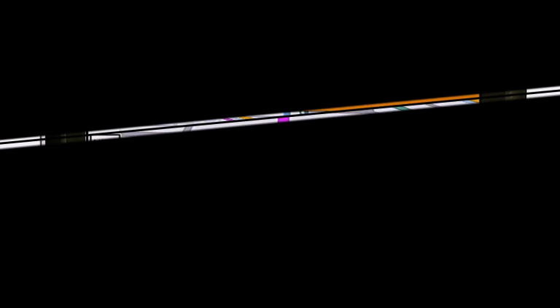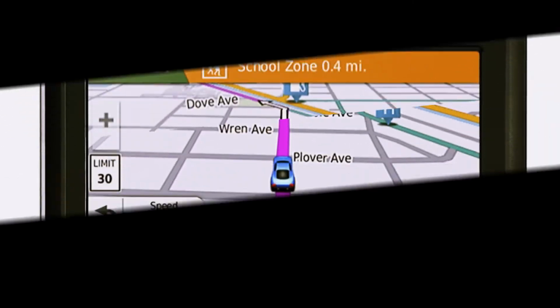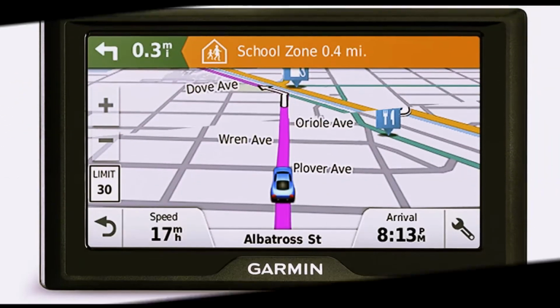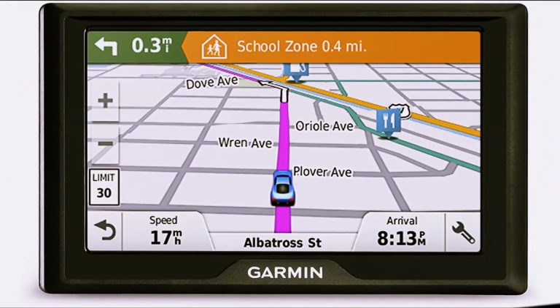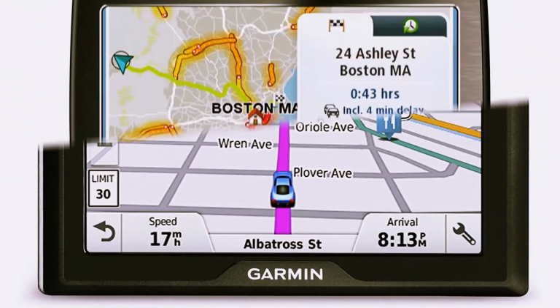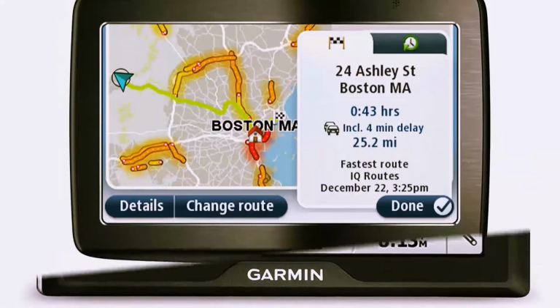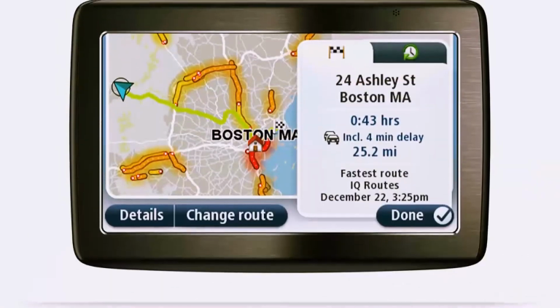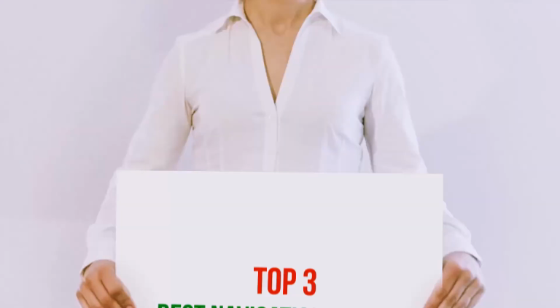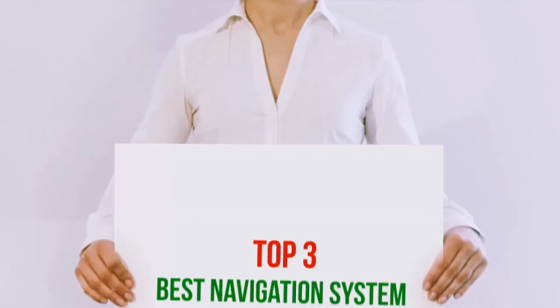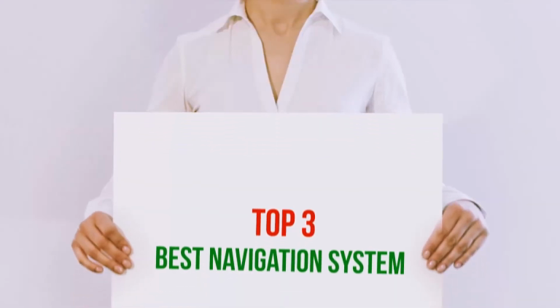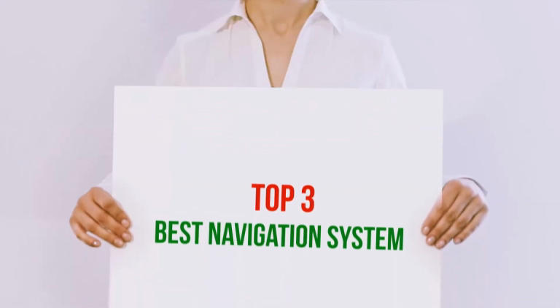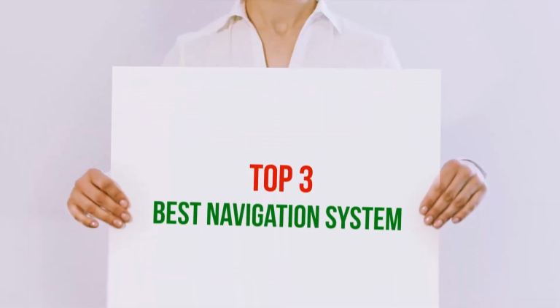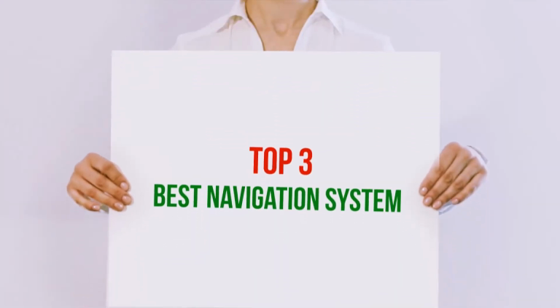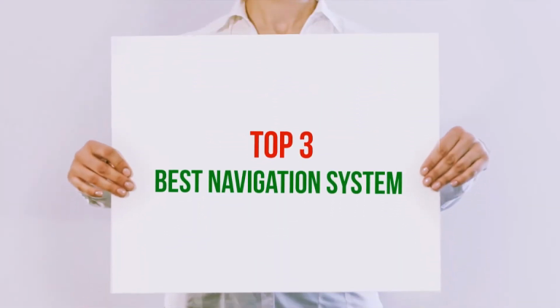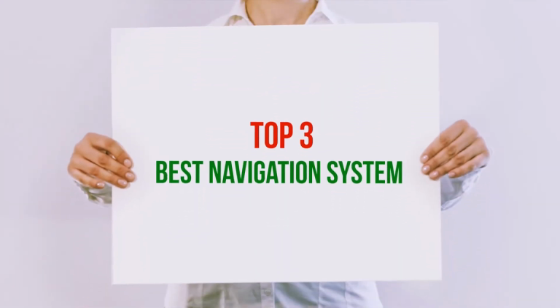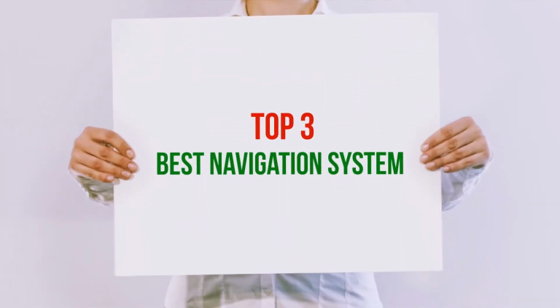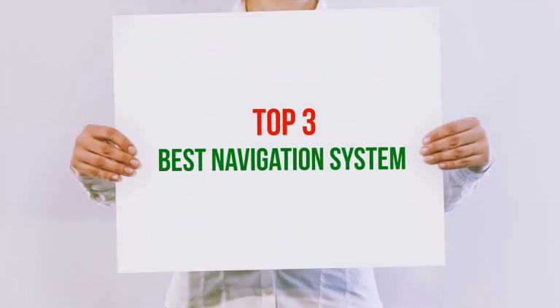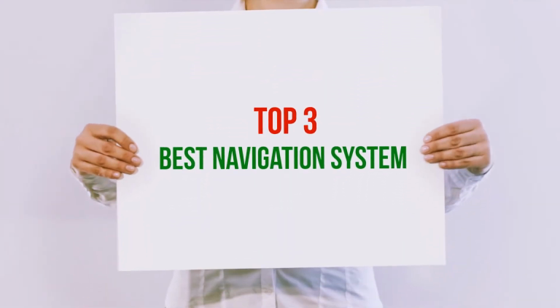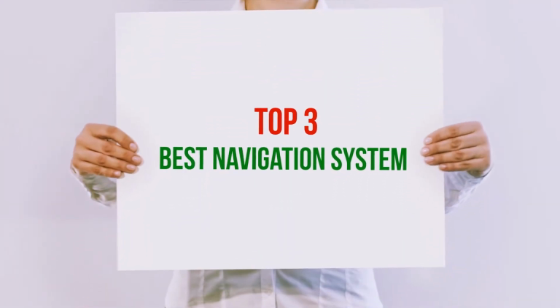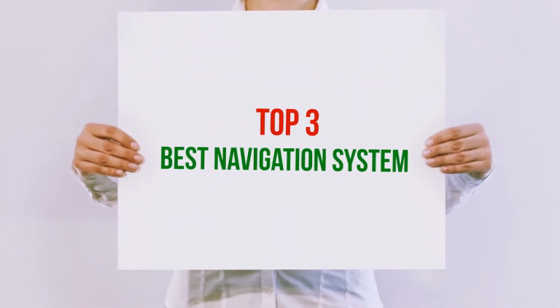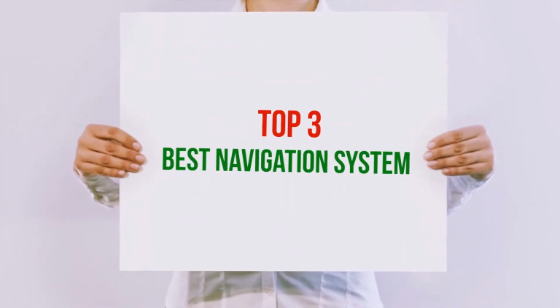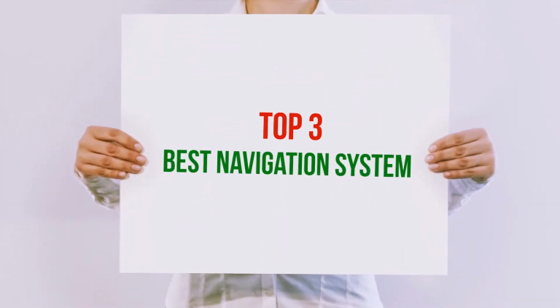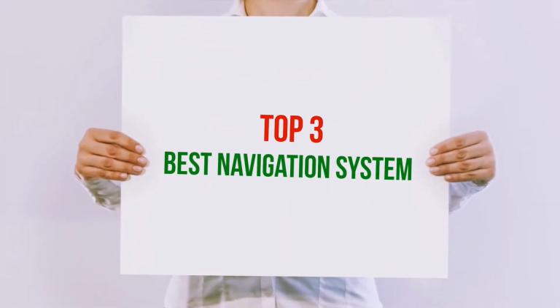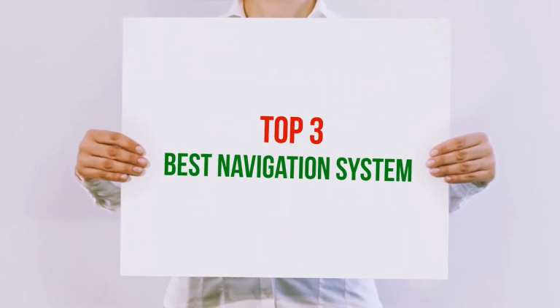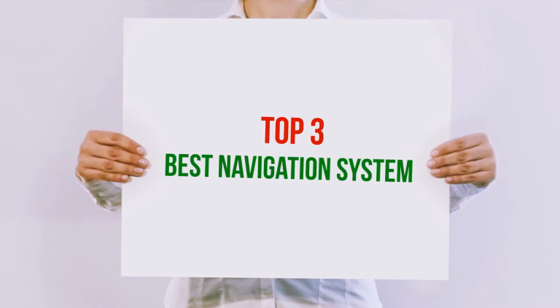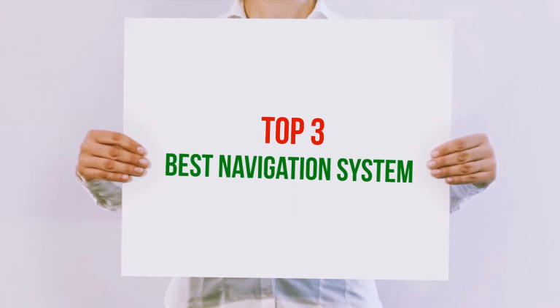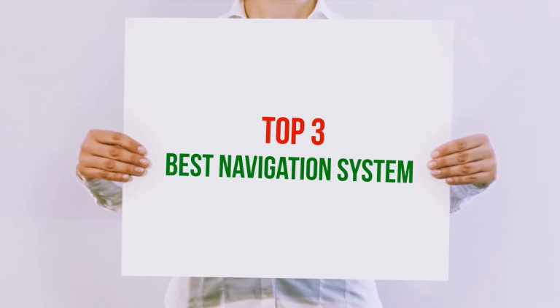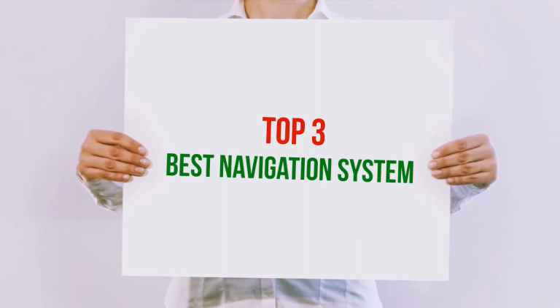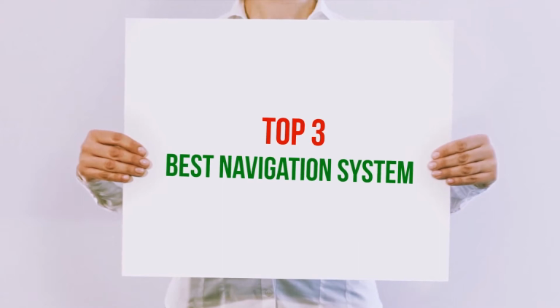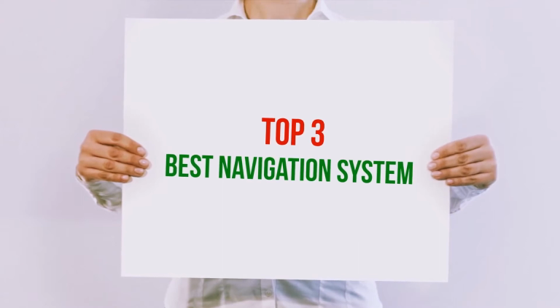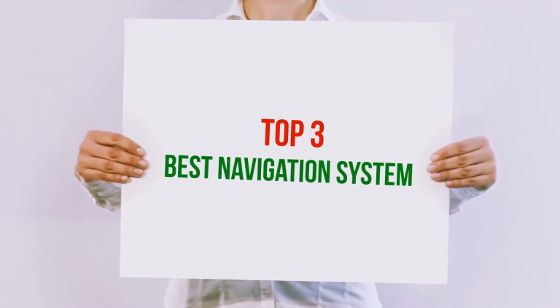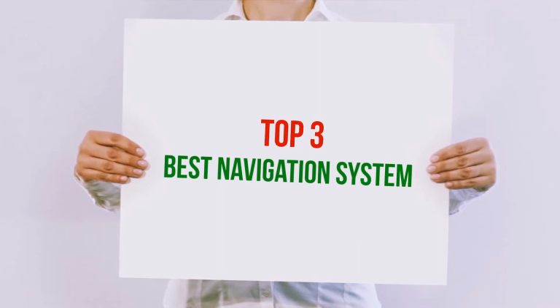Hi guys, welcome back to my channel. In today's video, we're gonna check out Top 3 Best Navigation Systems.